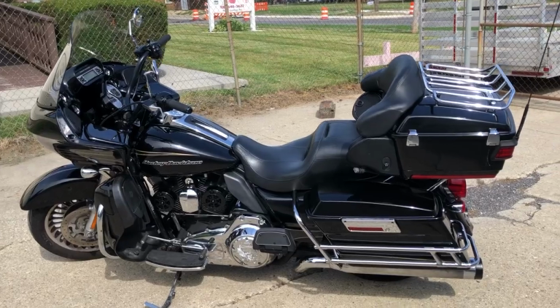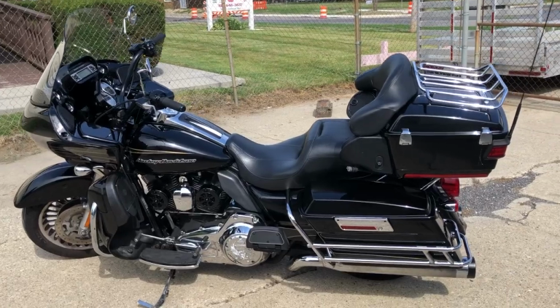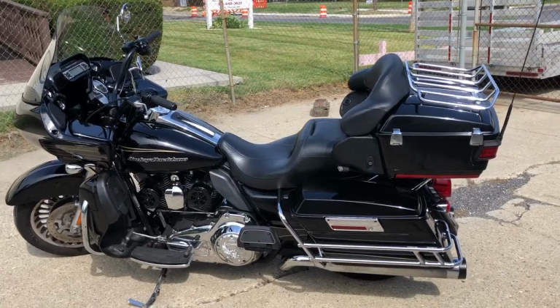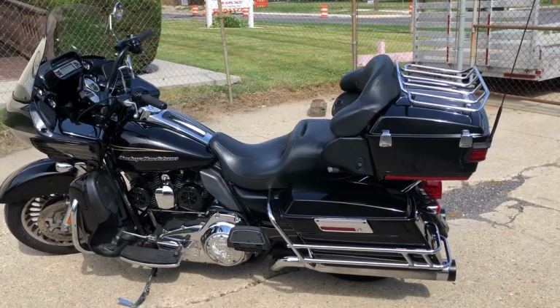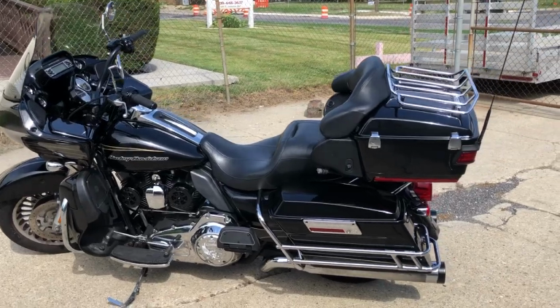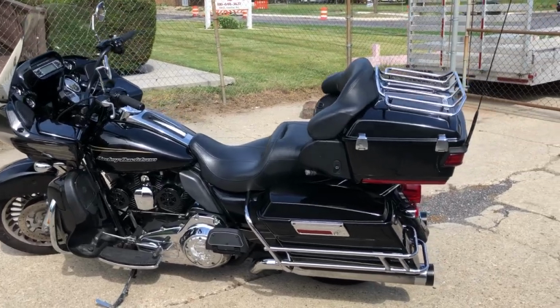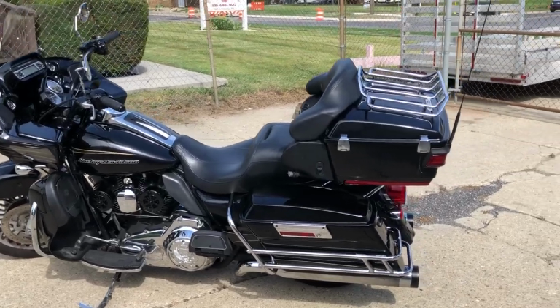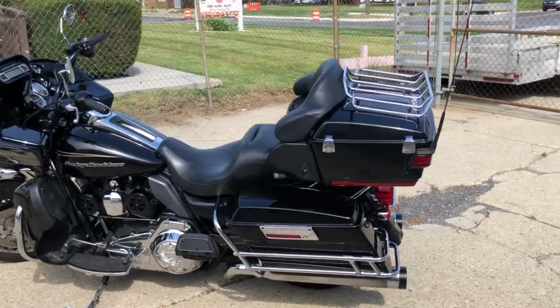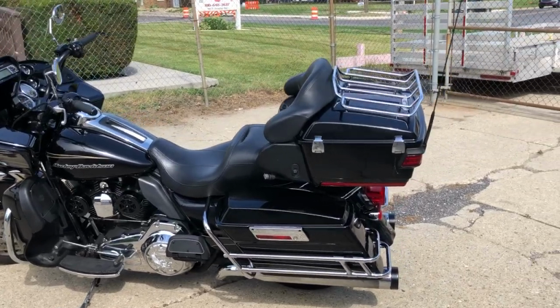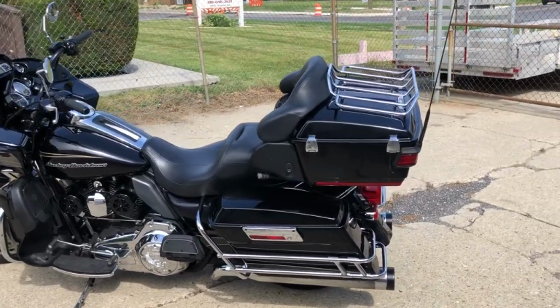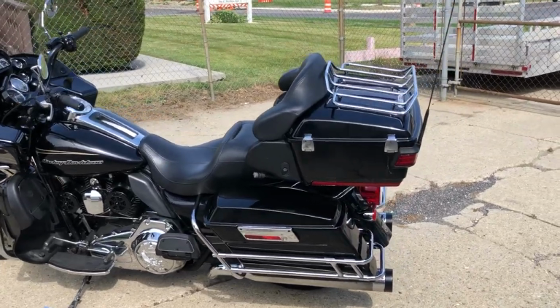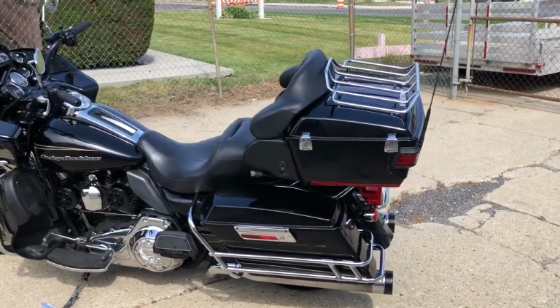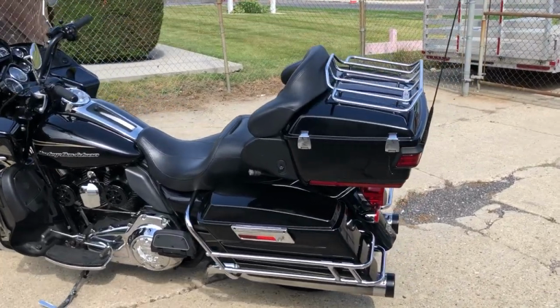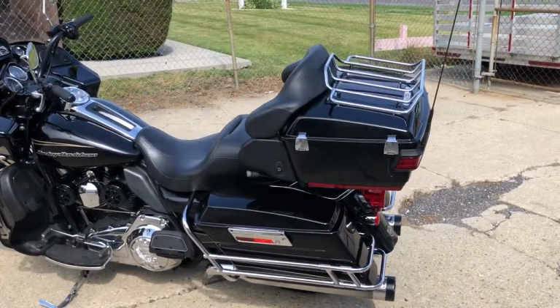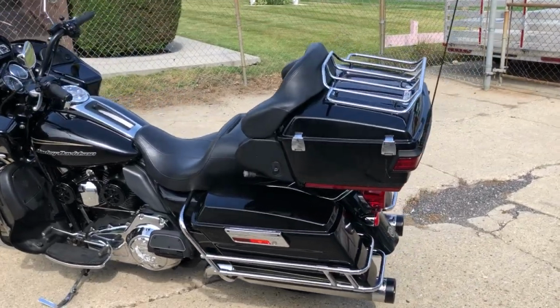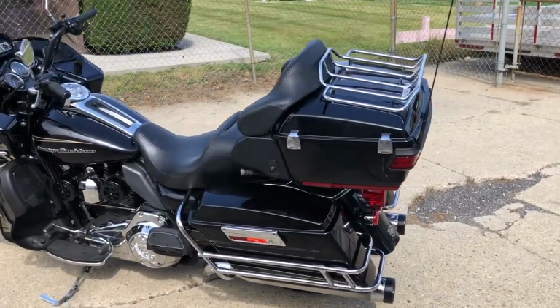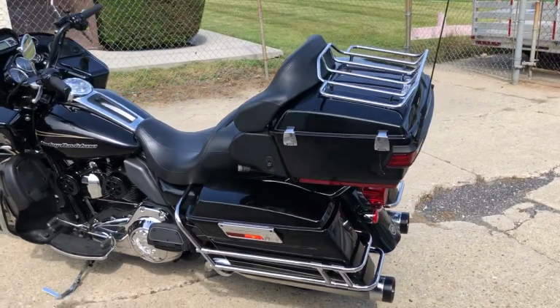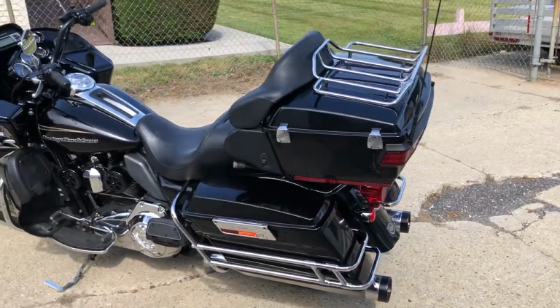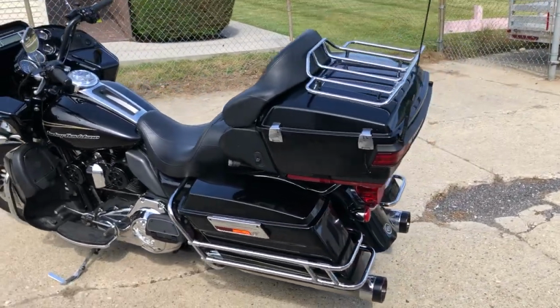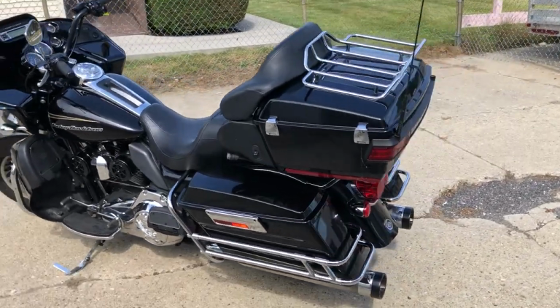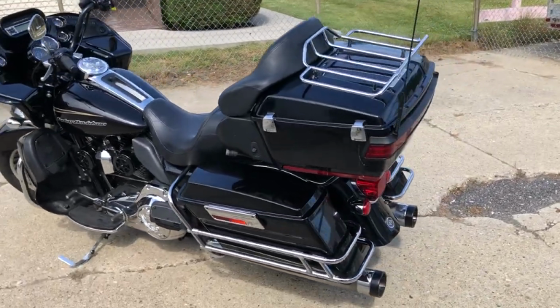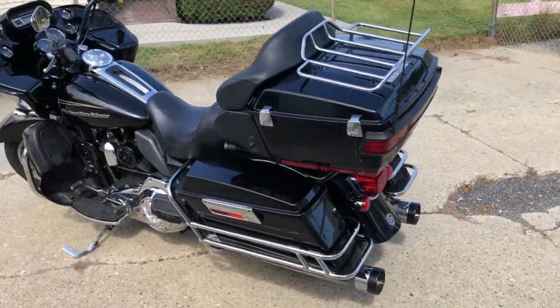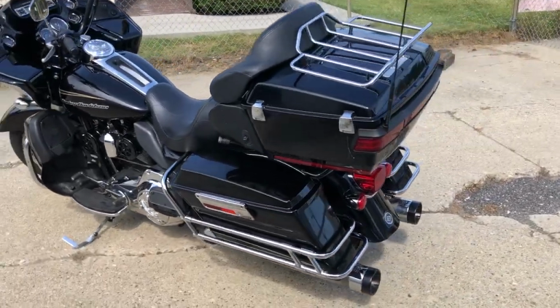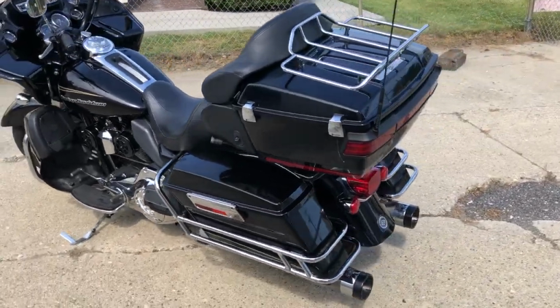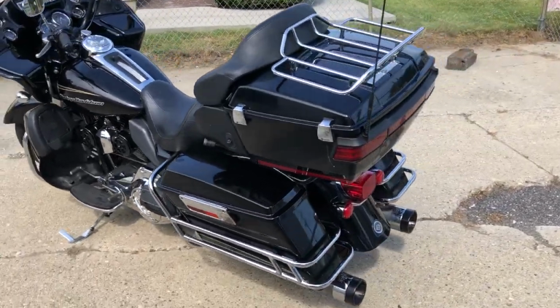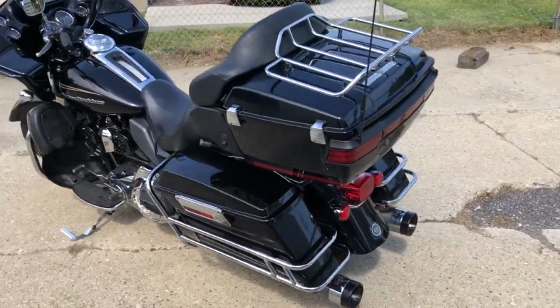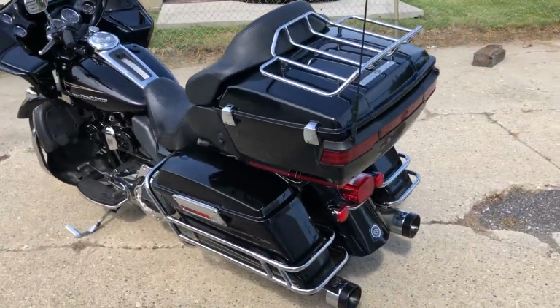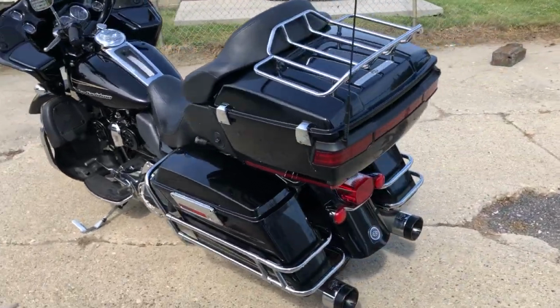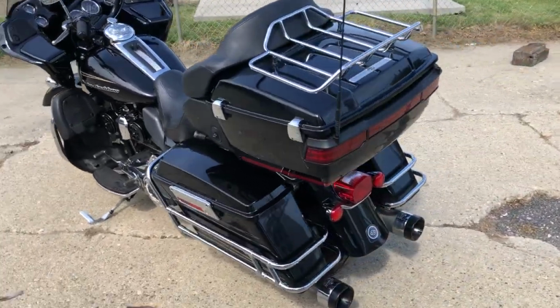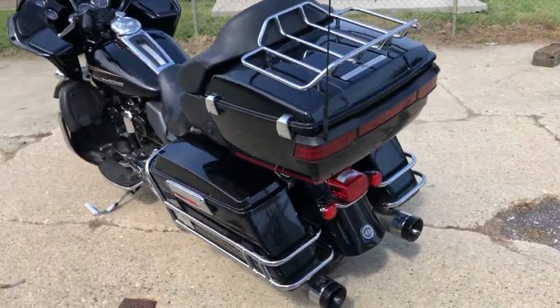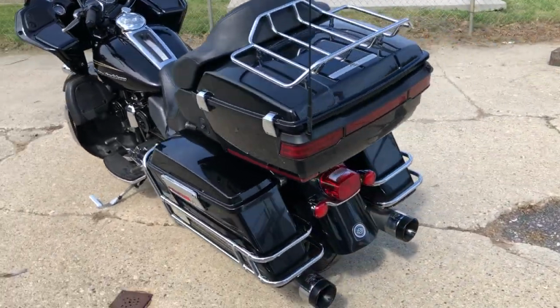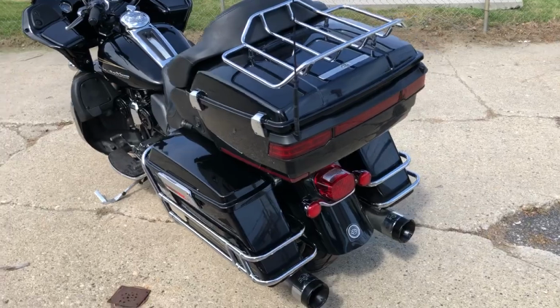Hey guys, ApprovalPowerSports.com here. Just got another Road Glide in stock — this one's a 2011 Ultra.